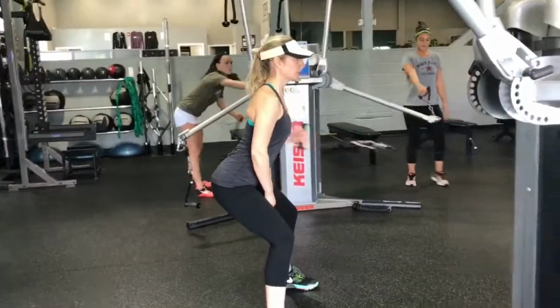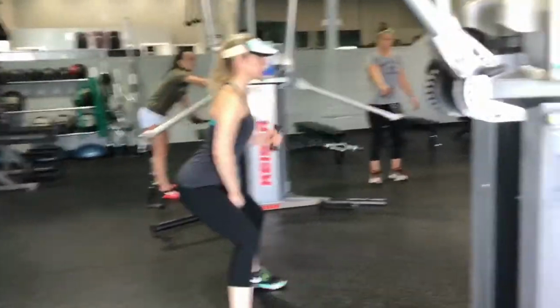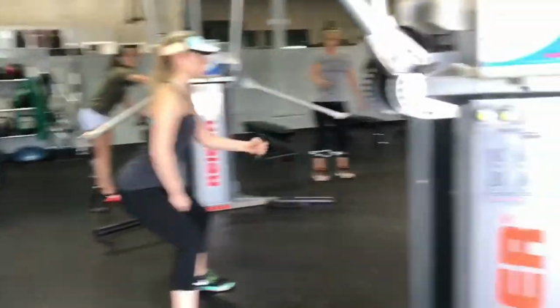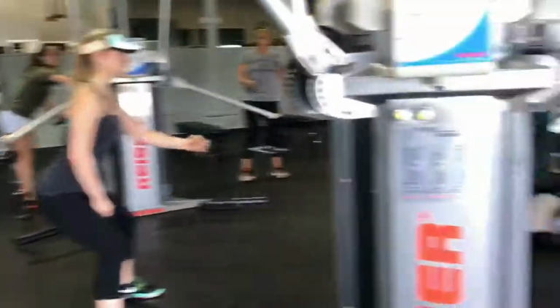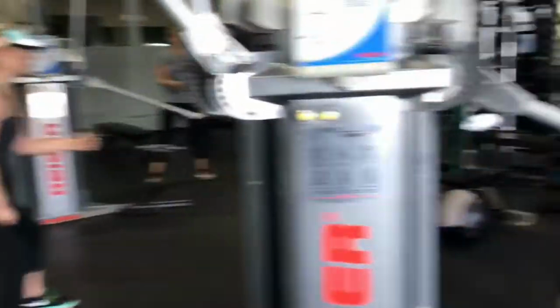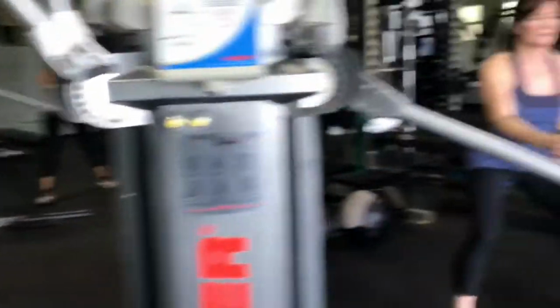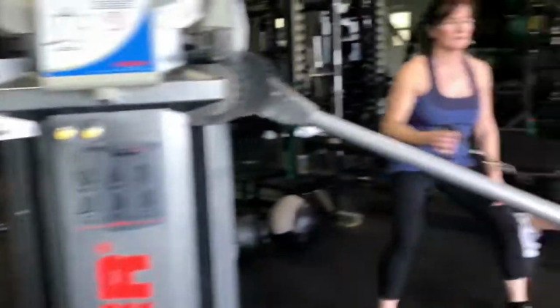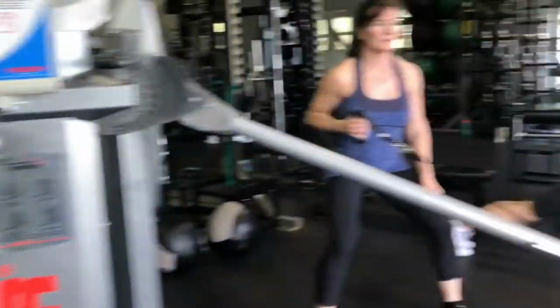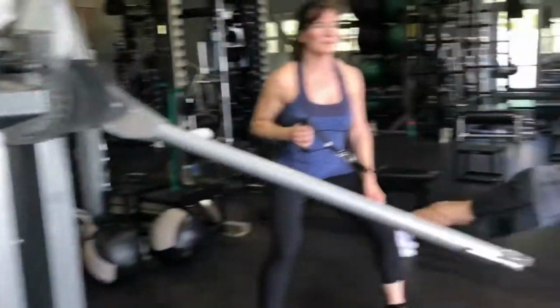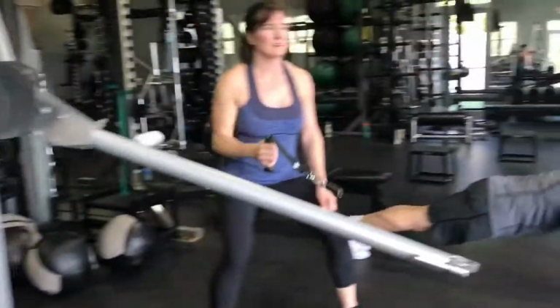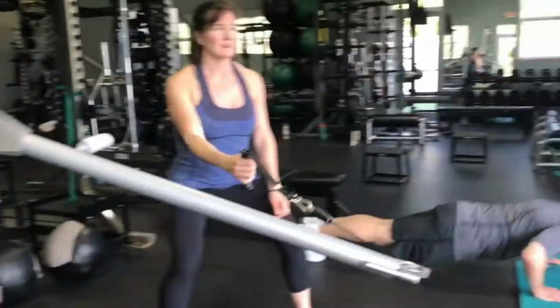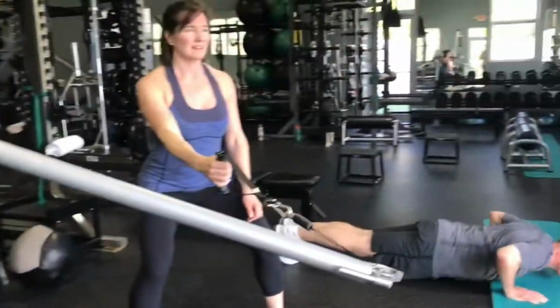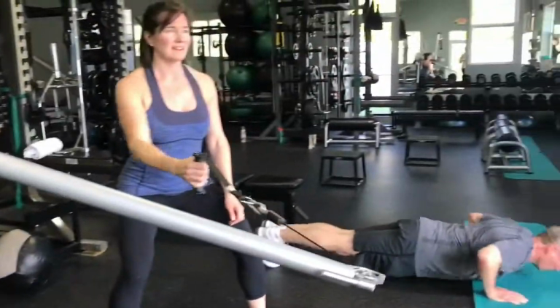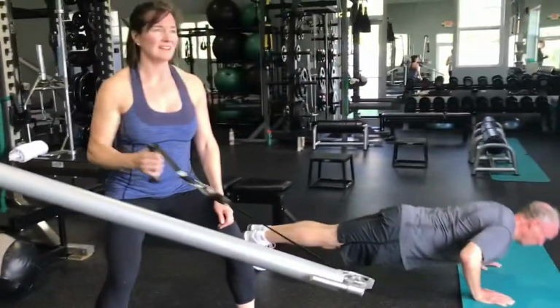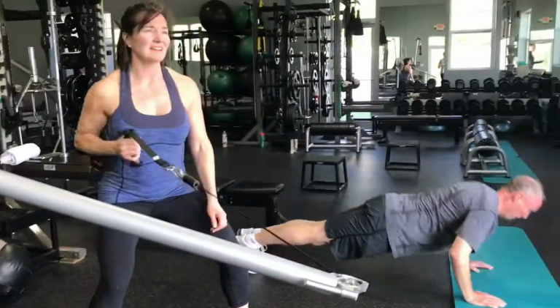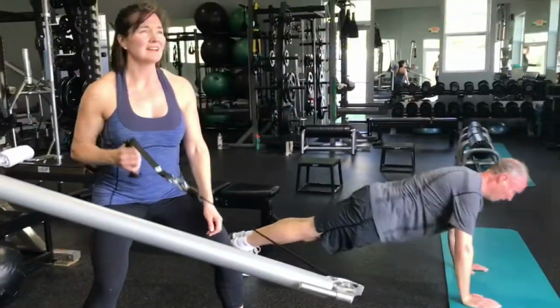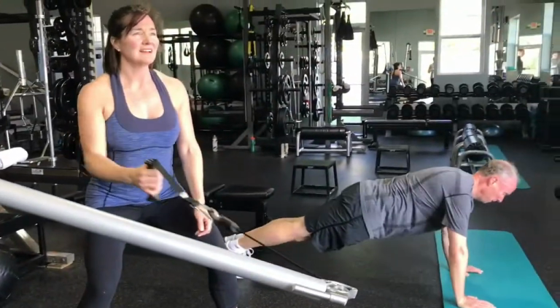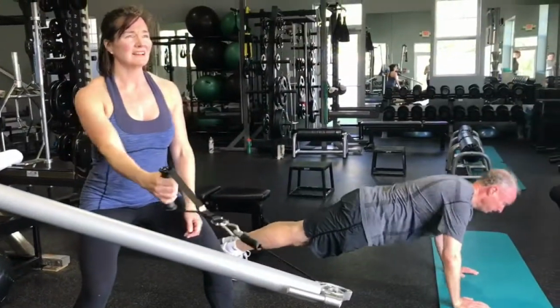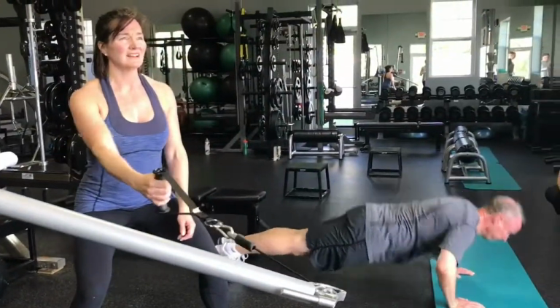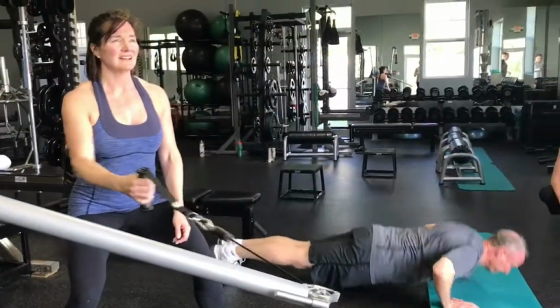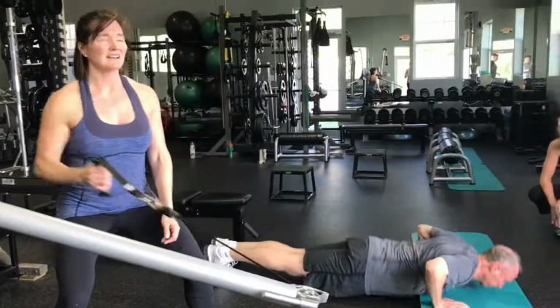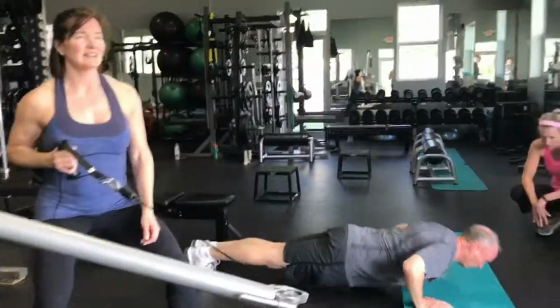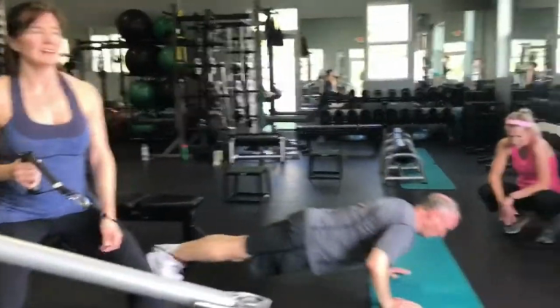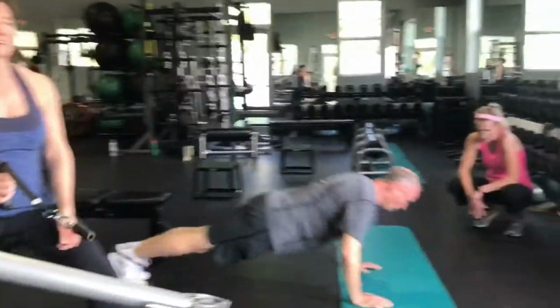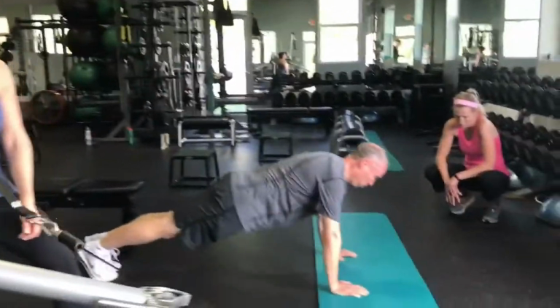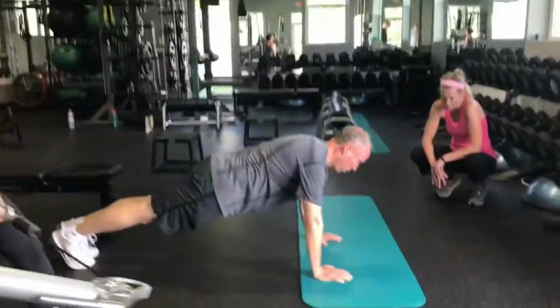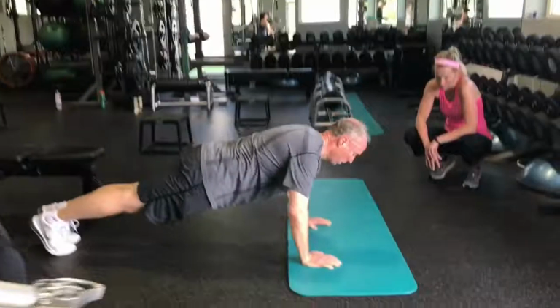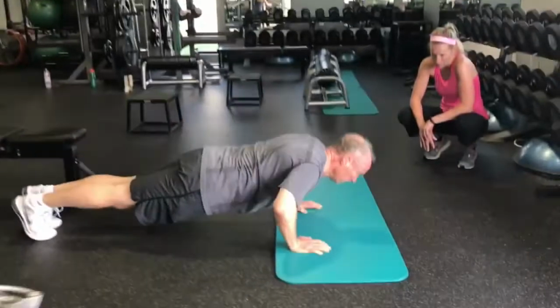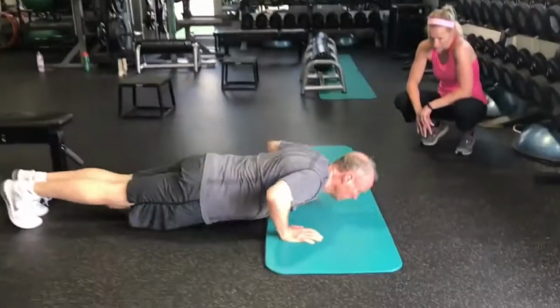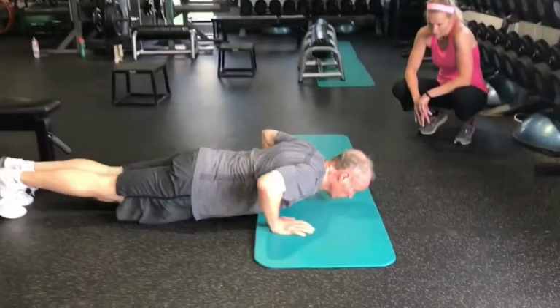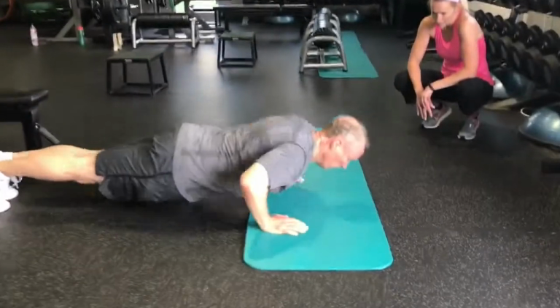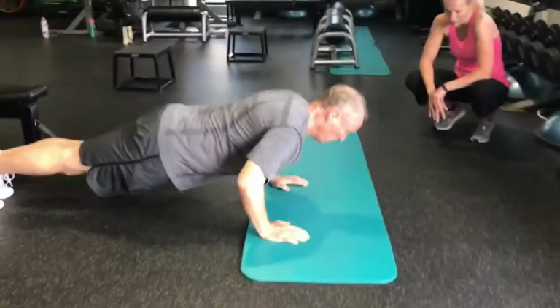And then even on that side, that trap gets involved. Don't let tight traps equal tight everything.